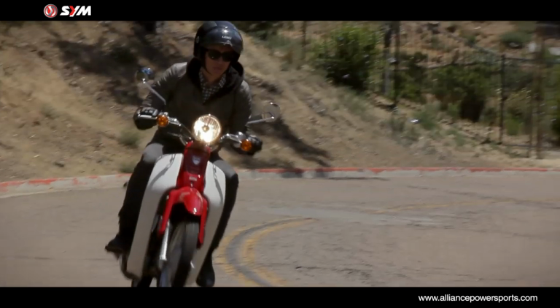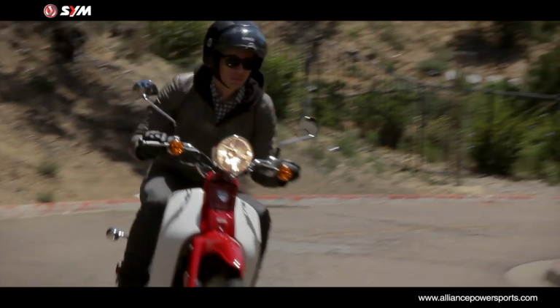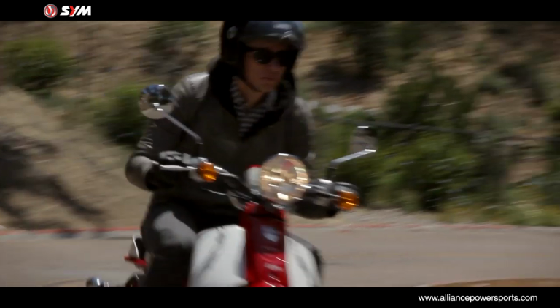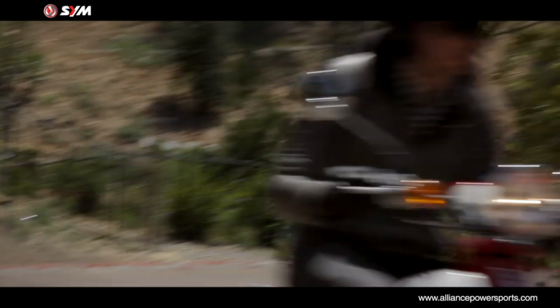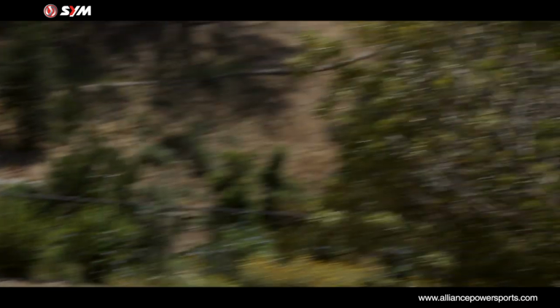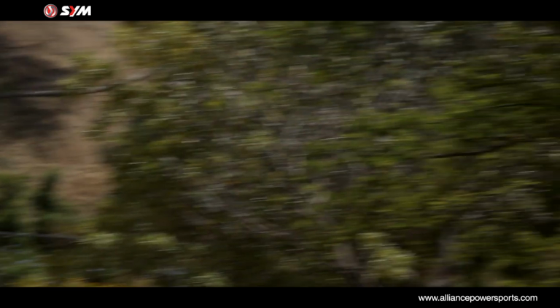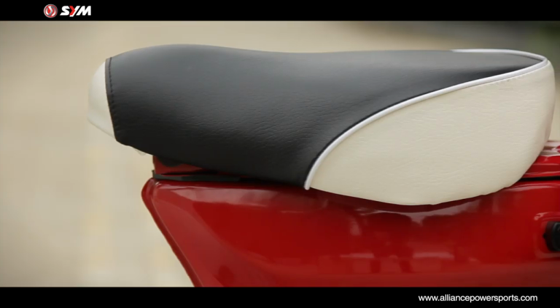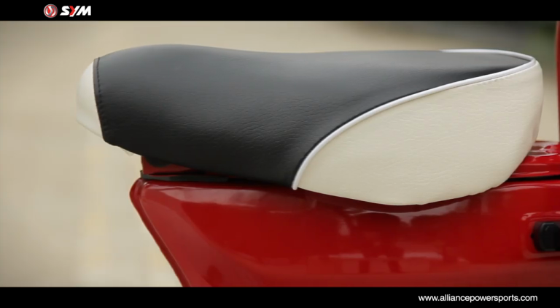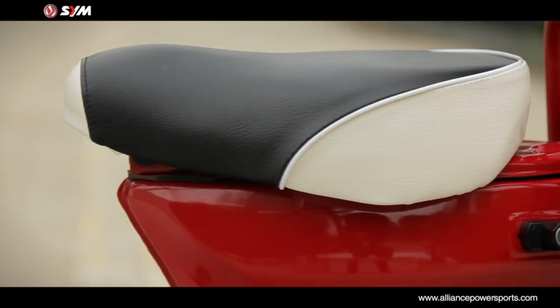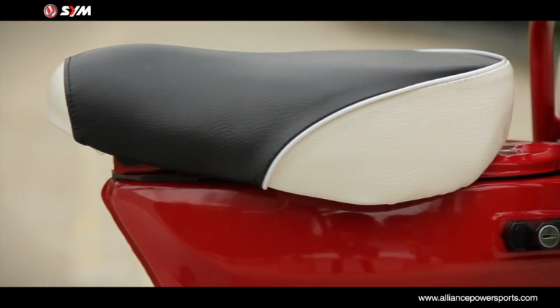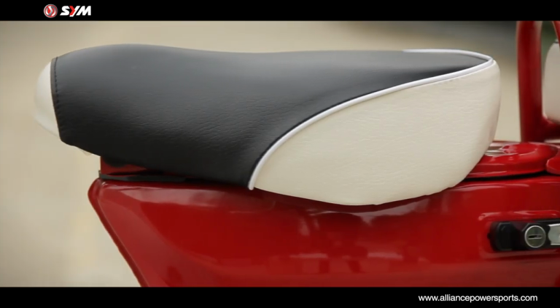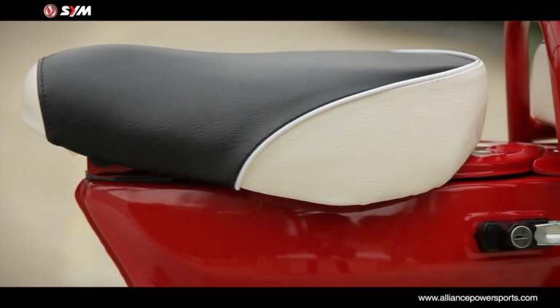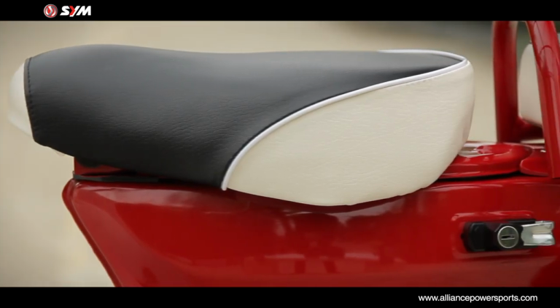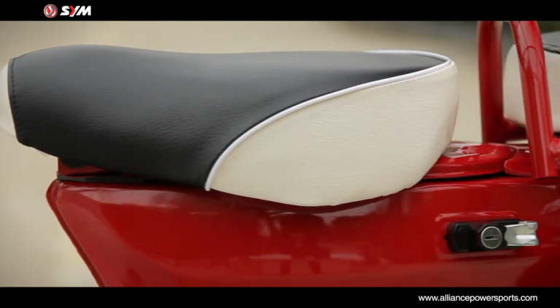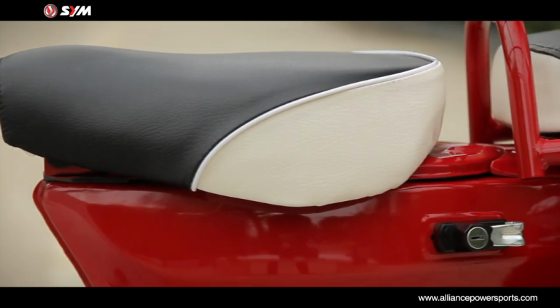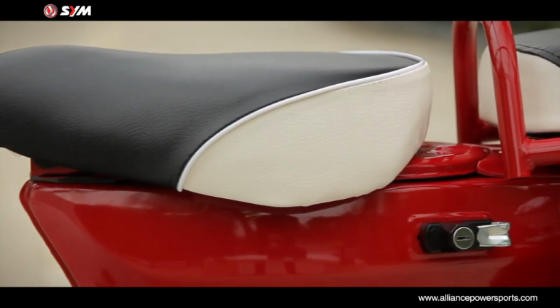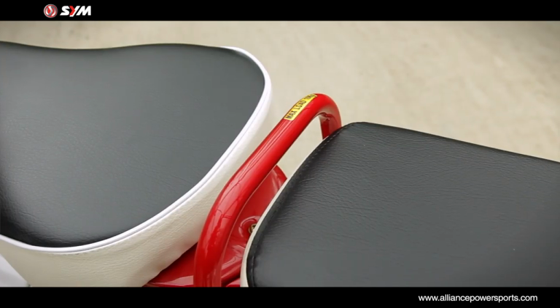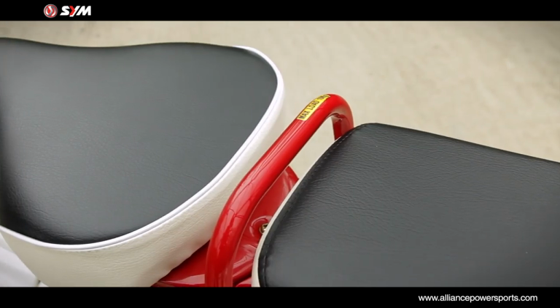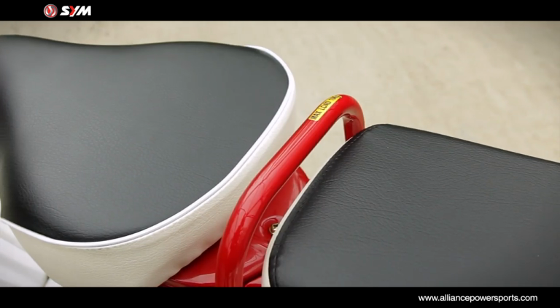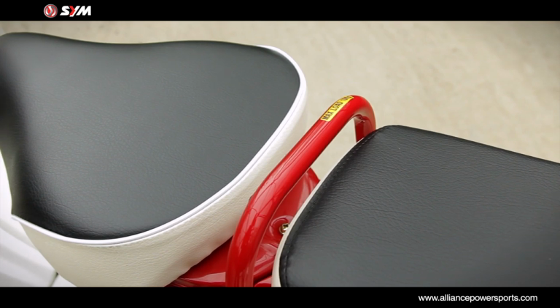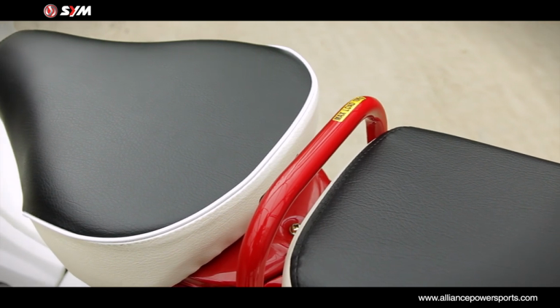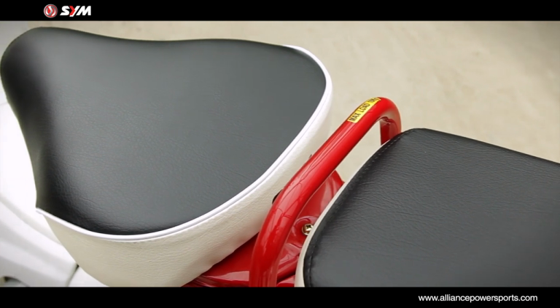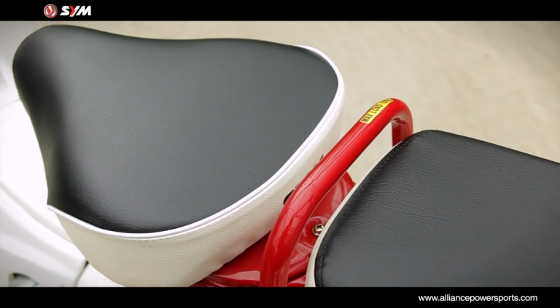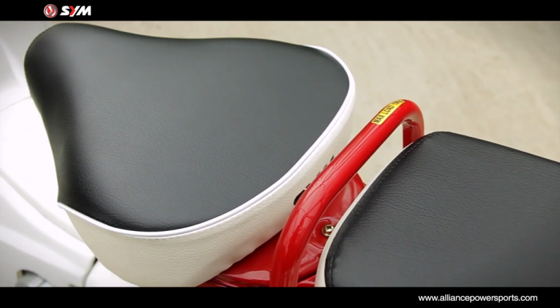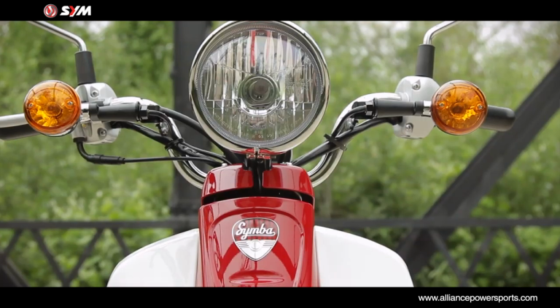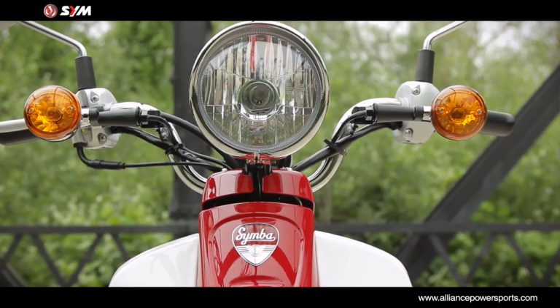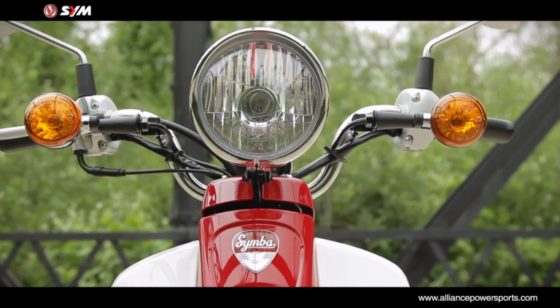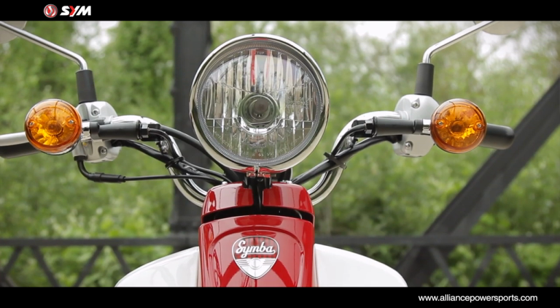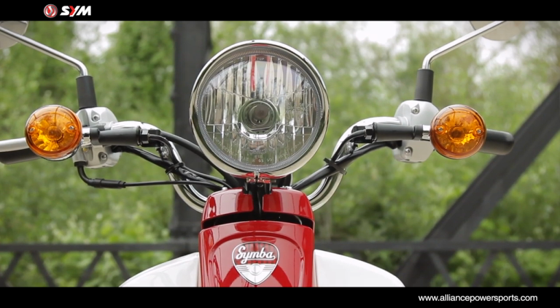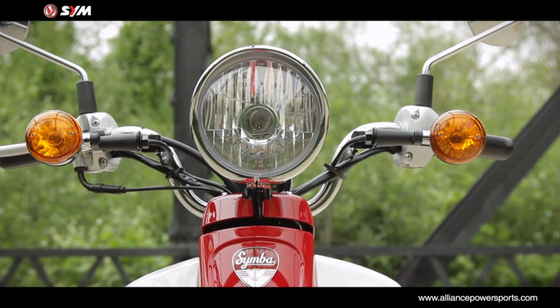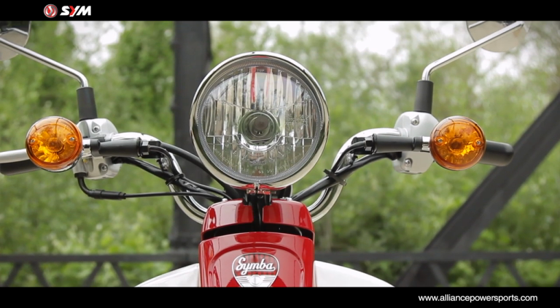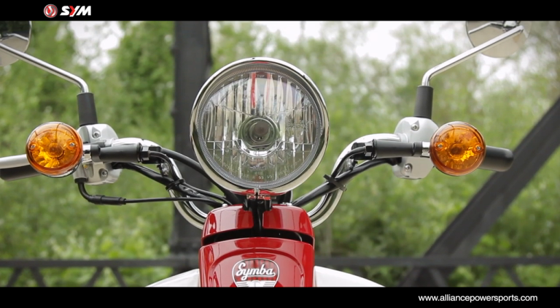The split two-passenger retro style seating is low and comfortable, while the handlebars immediately fall to hand.